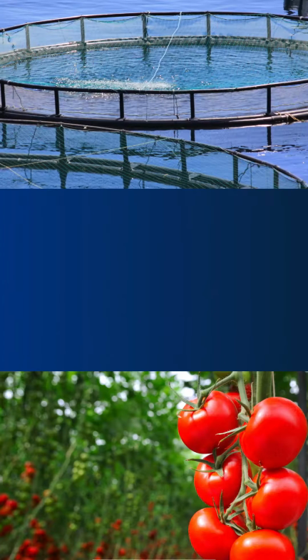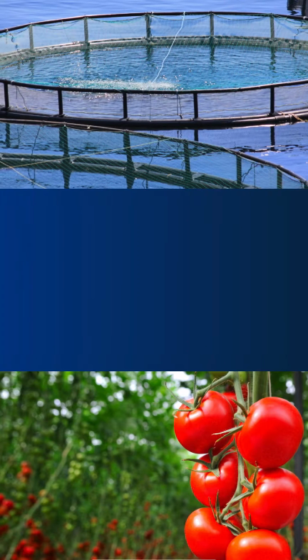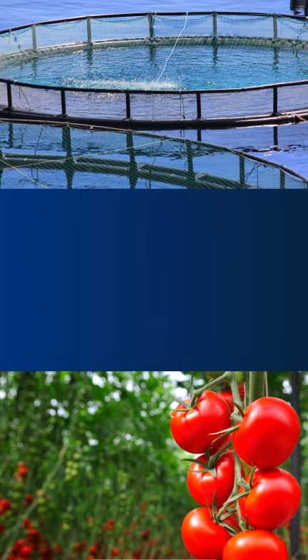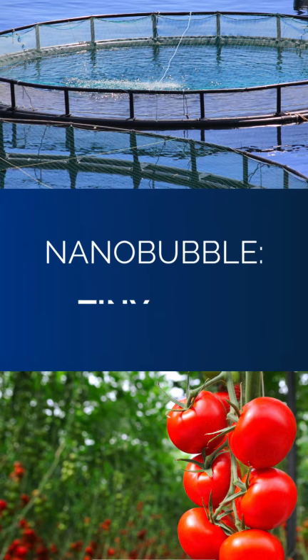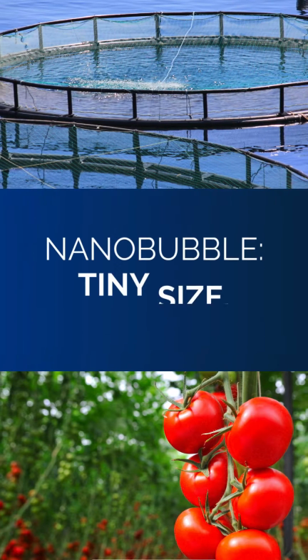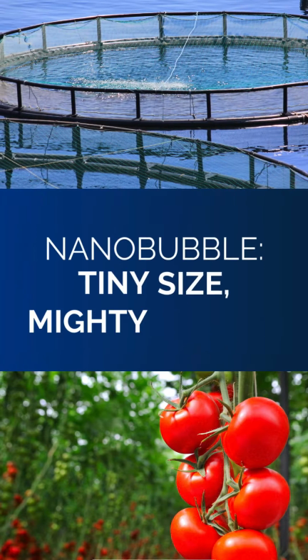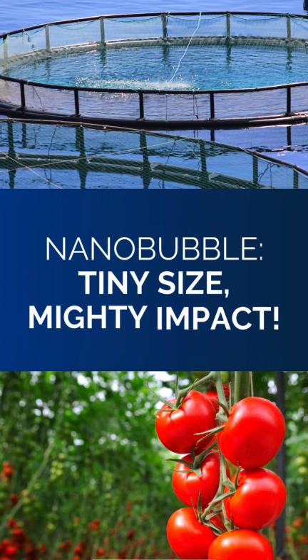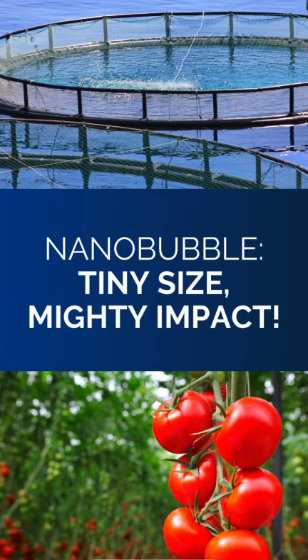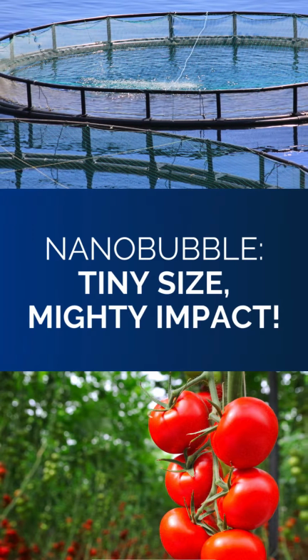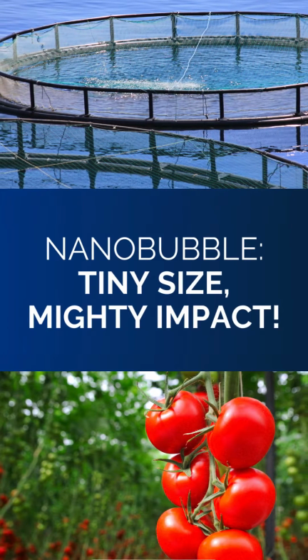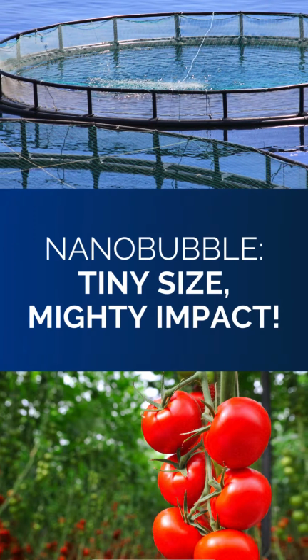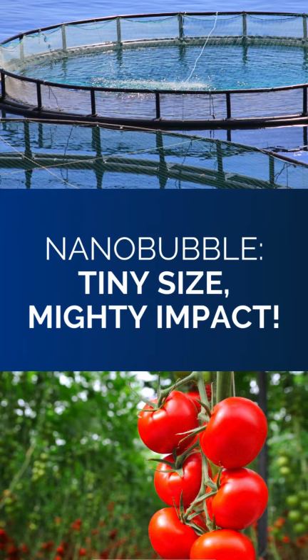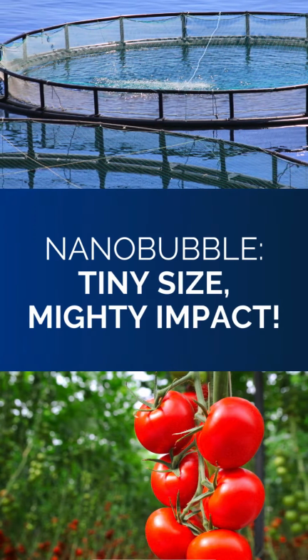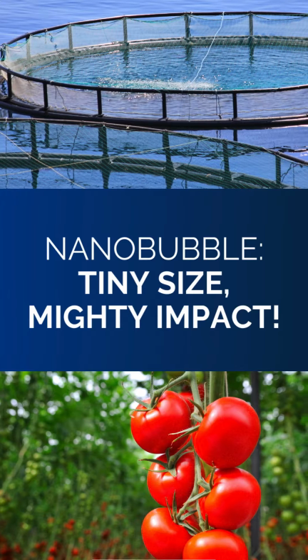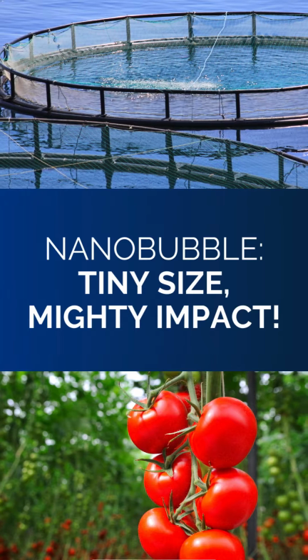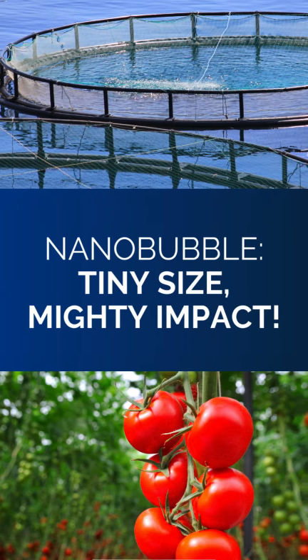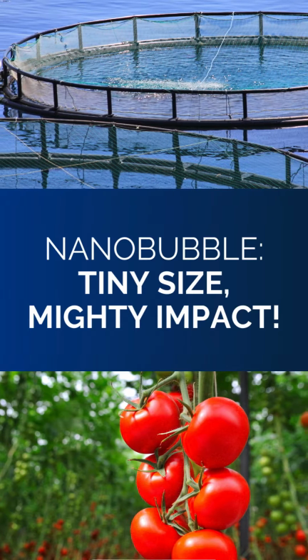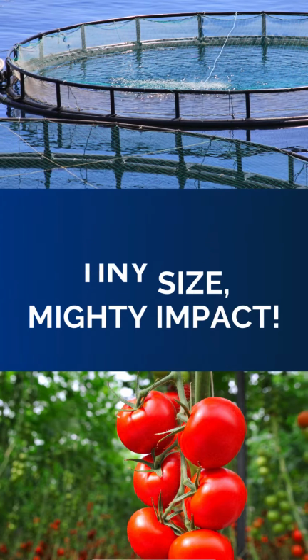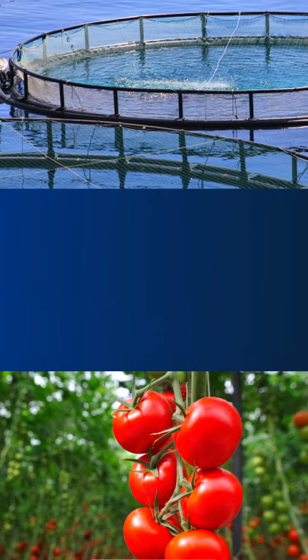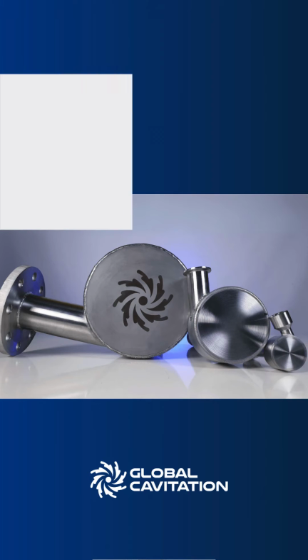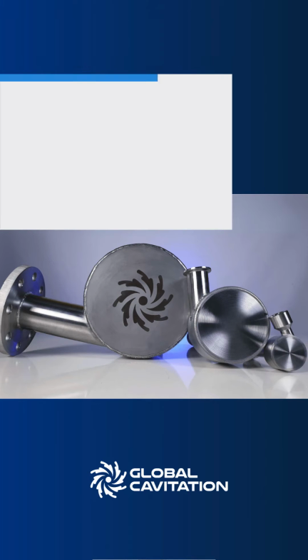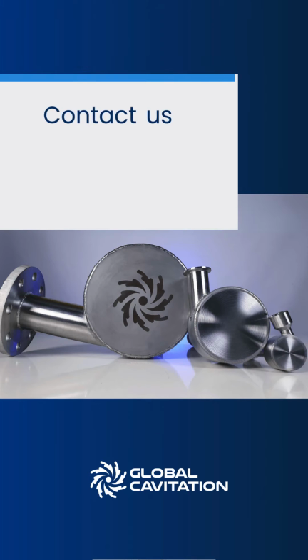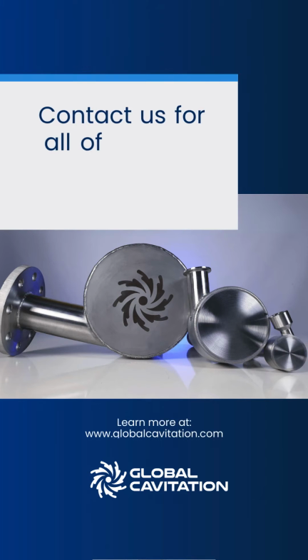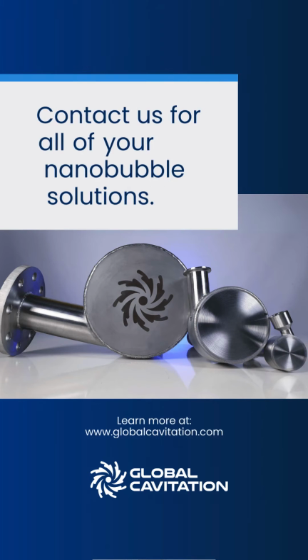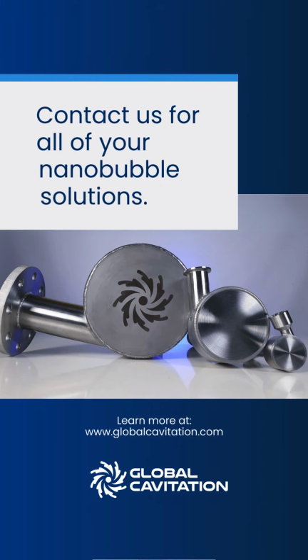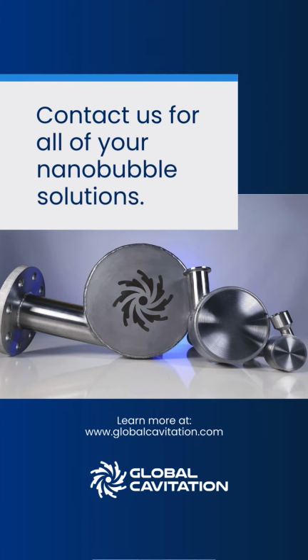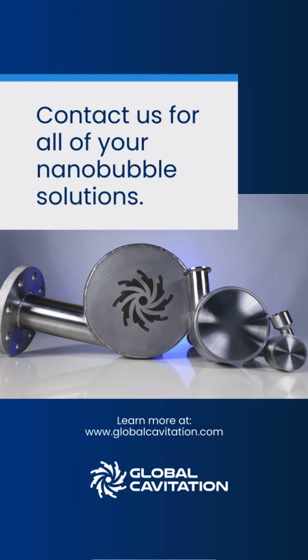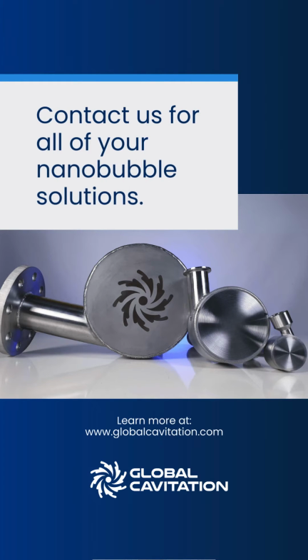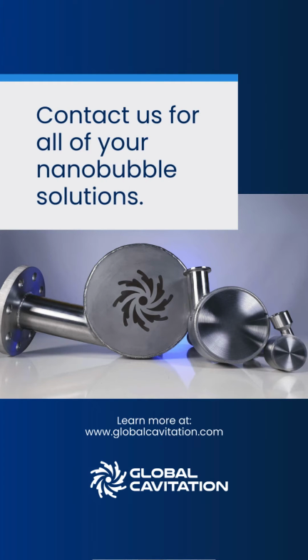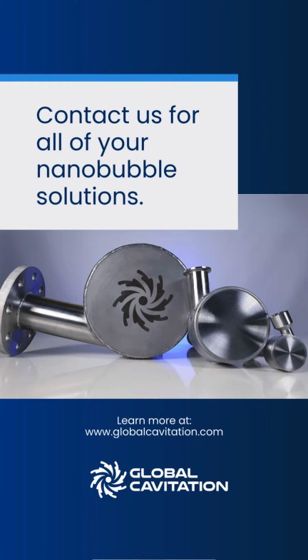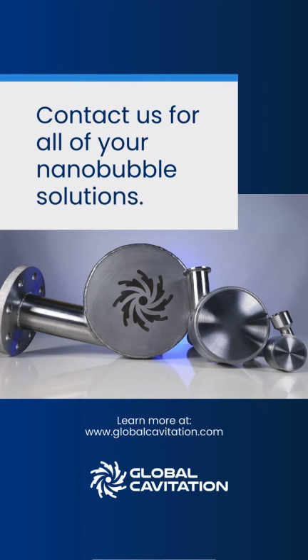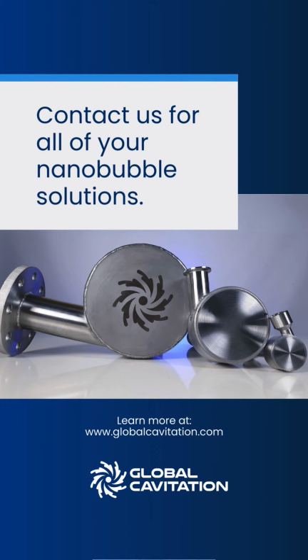Nanobubble: Tiny Size, Mighty Impact. Contact us for all of your Nanobubble solutions. Thank you.